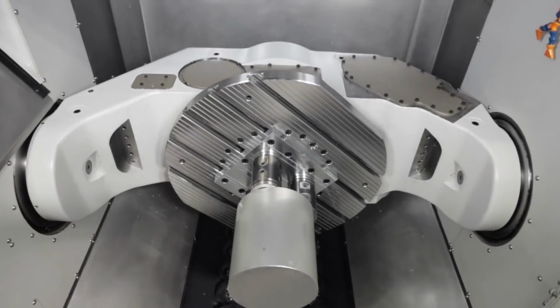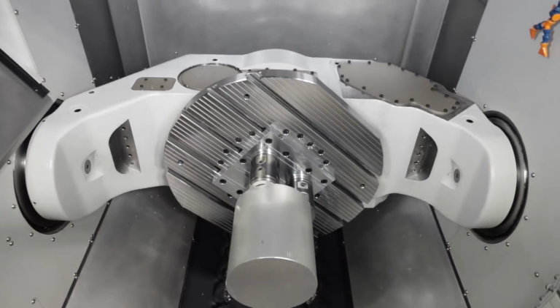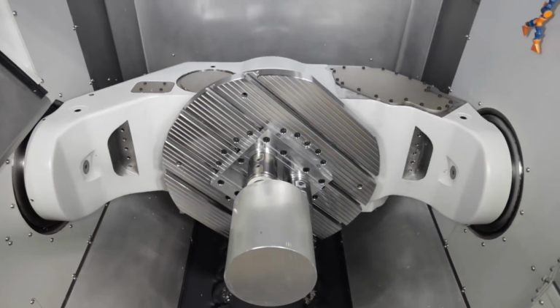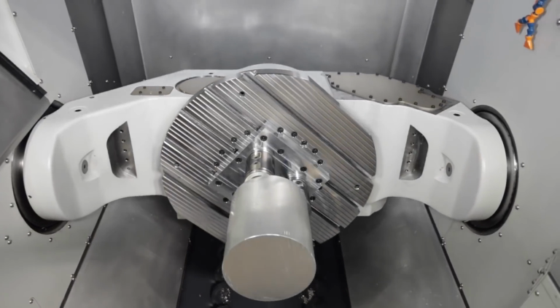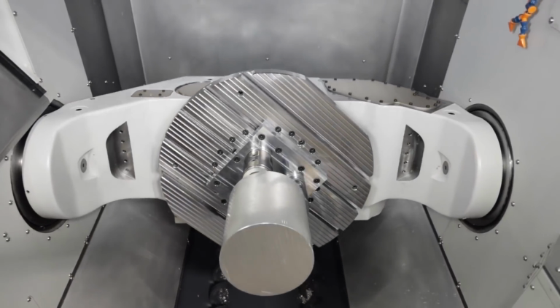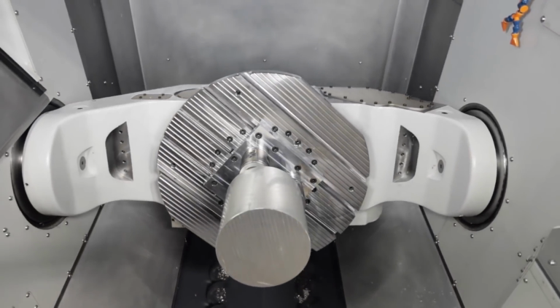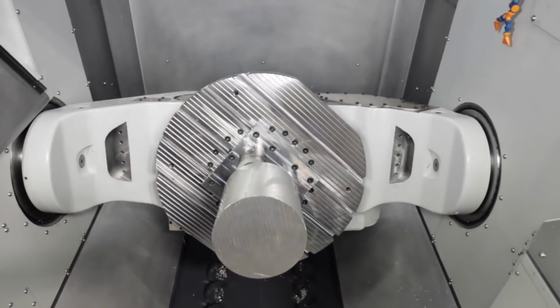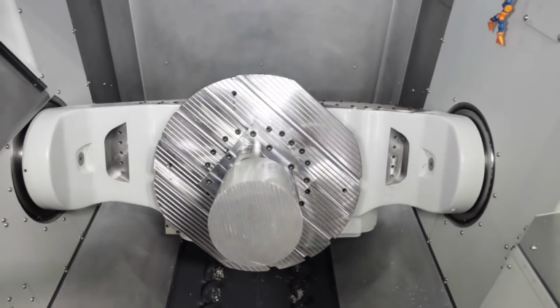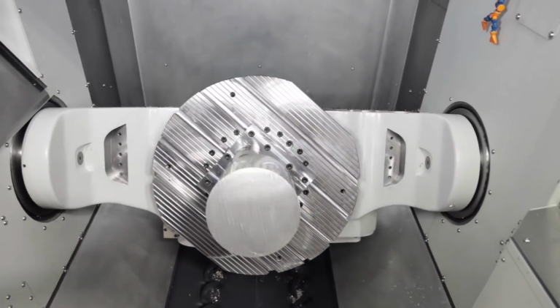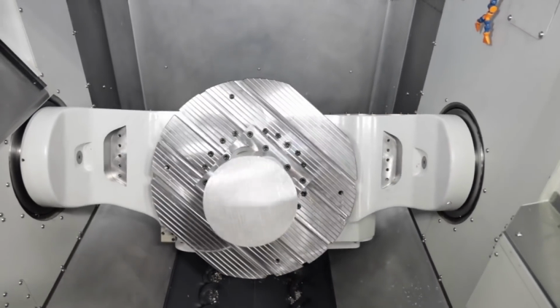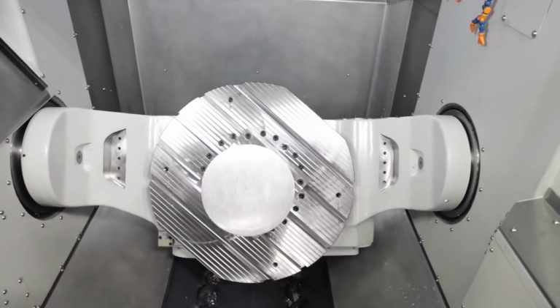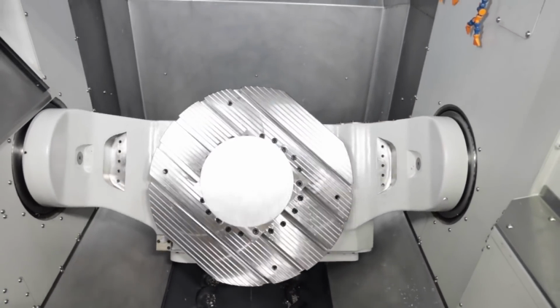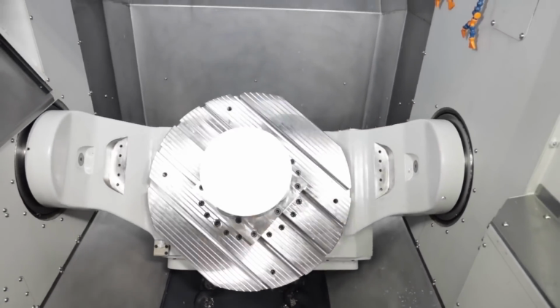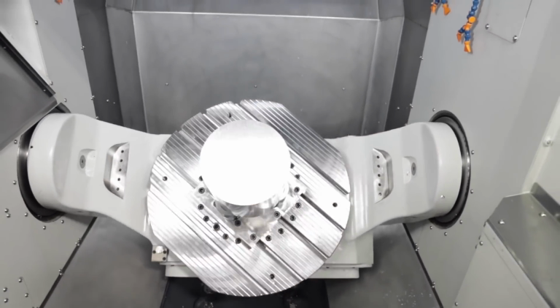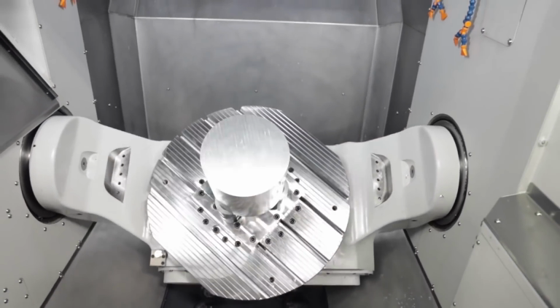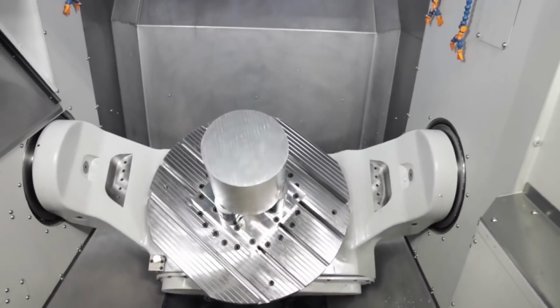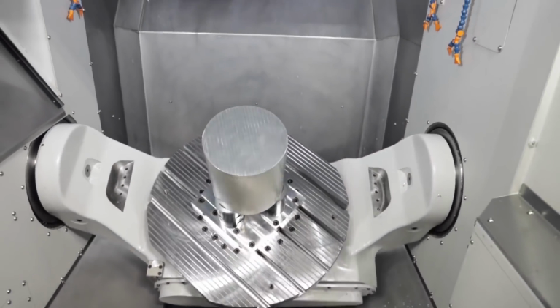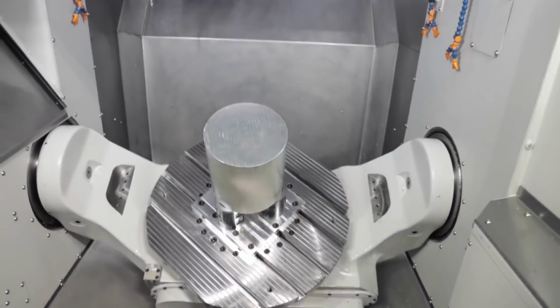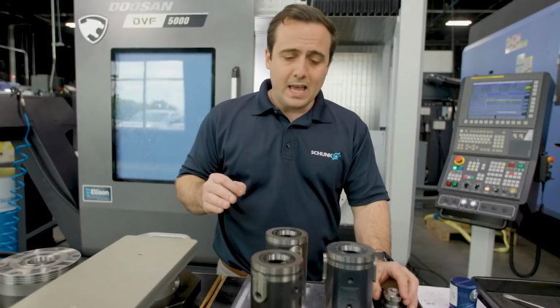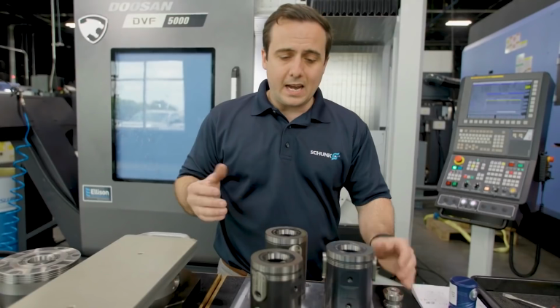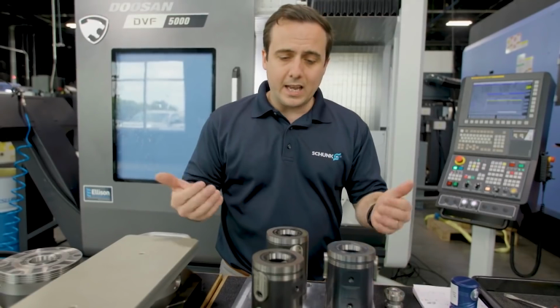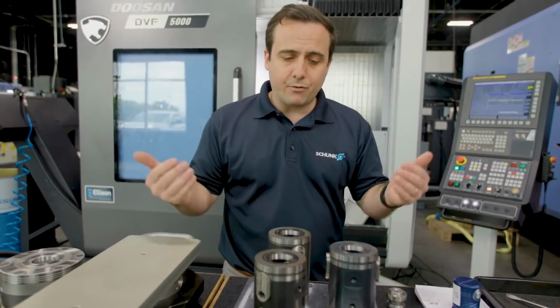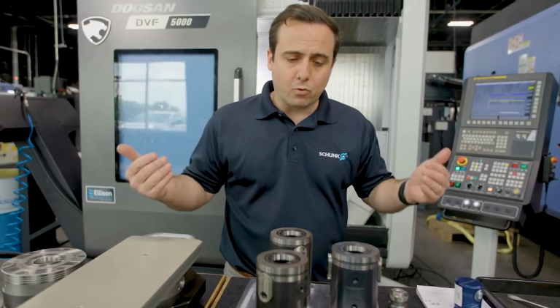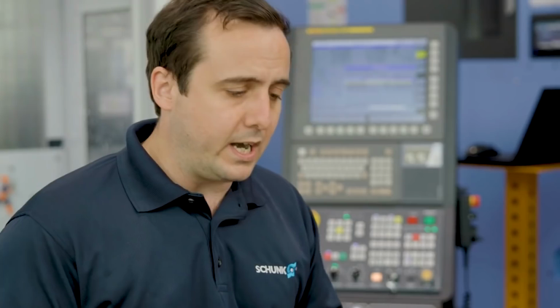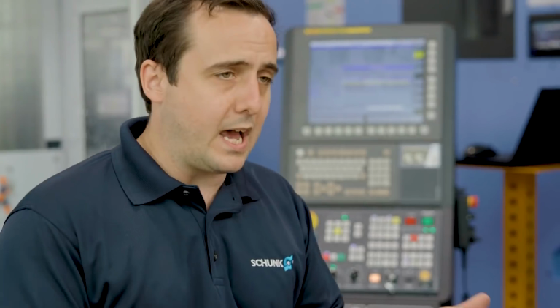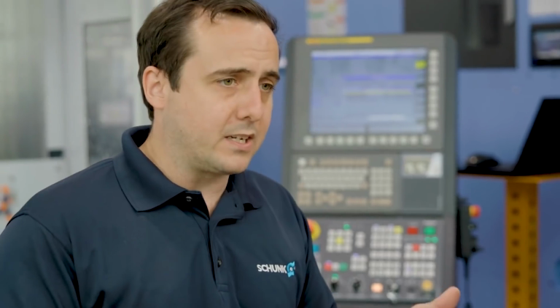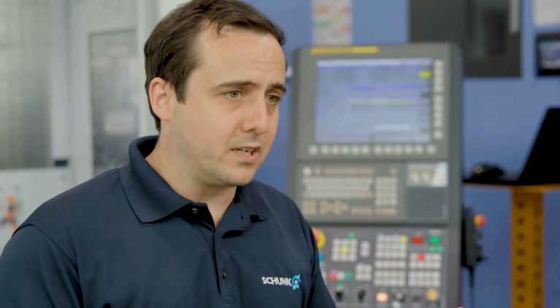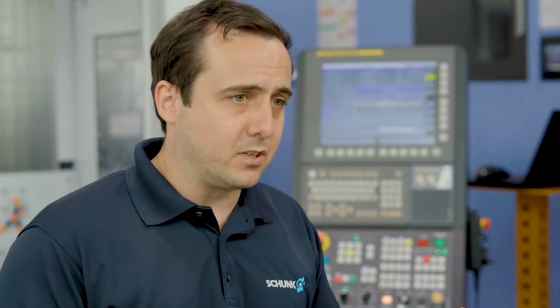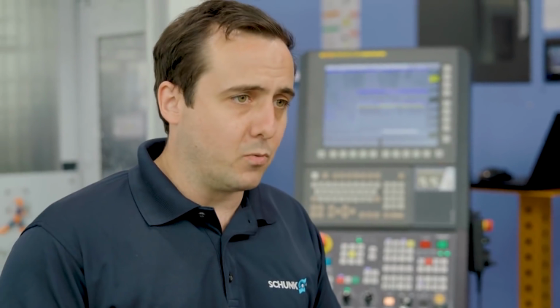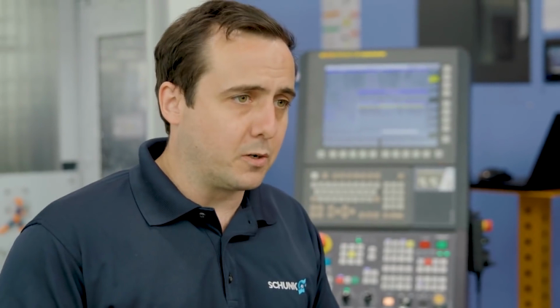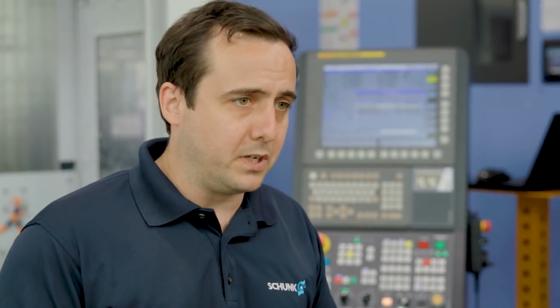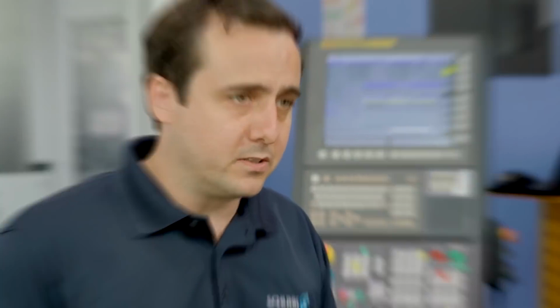It was super easy to use, incredibly rigid, and it gave great access to the workpiece.